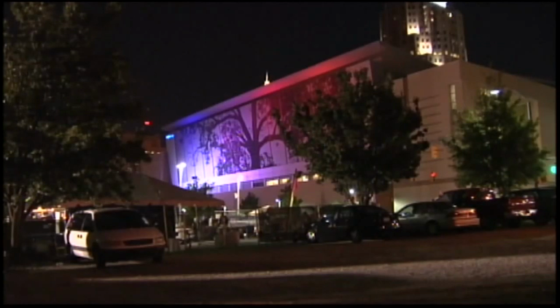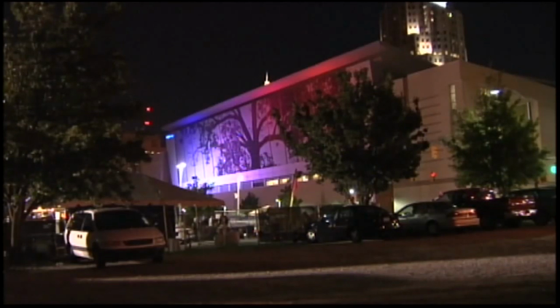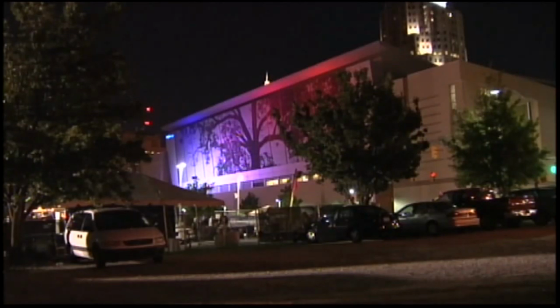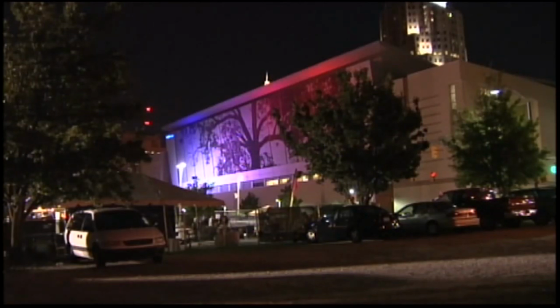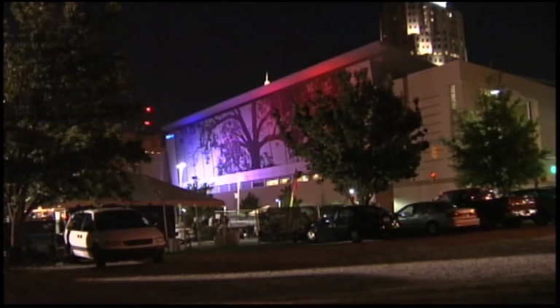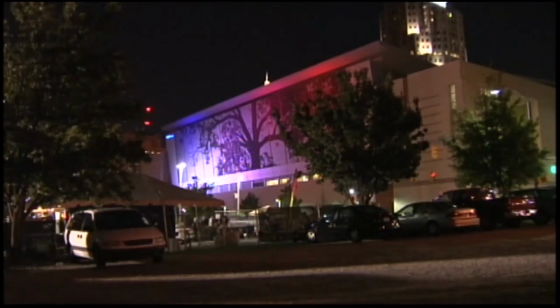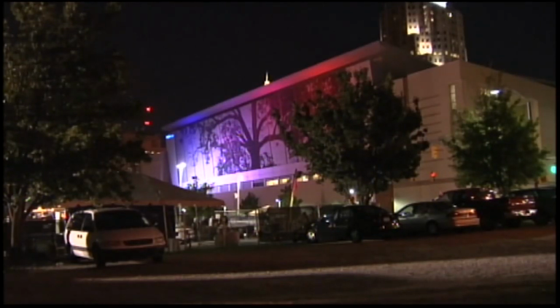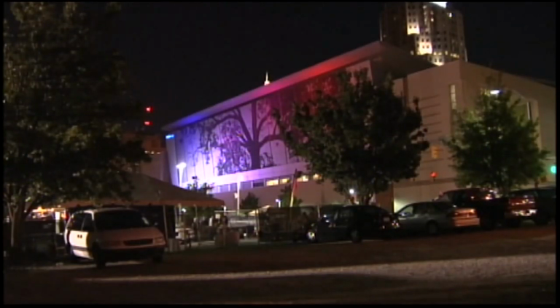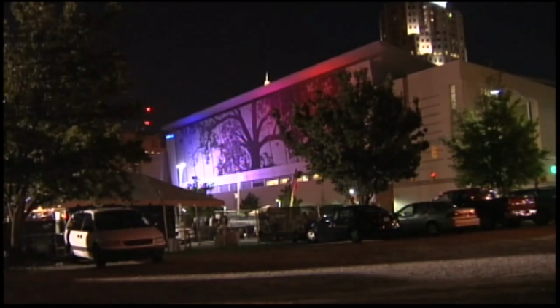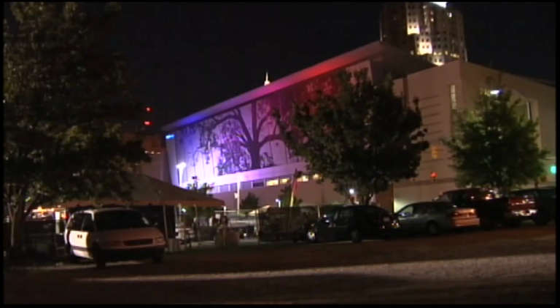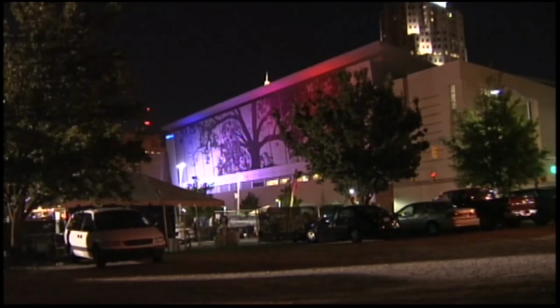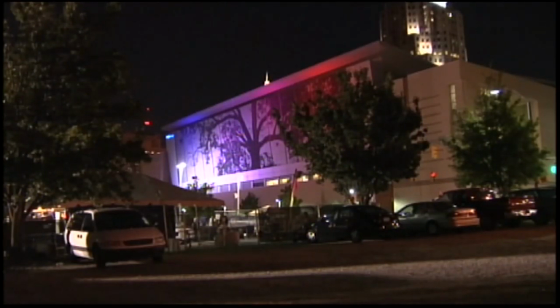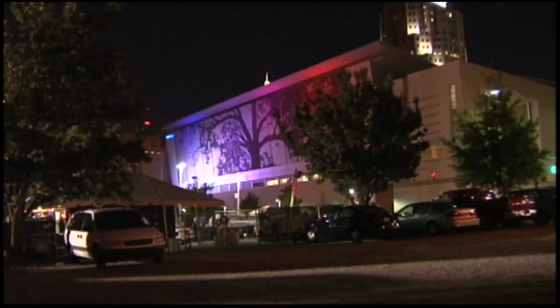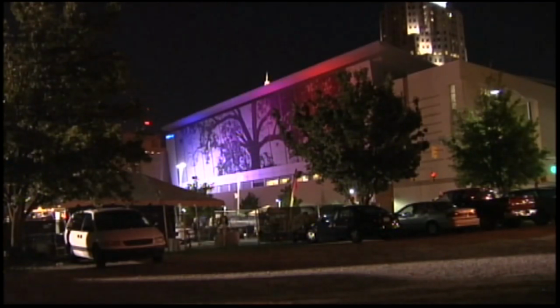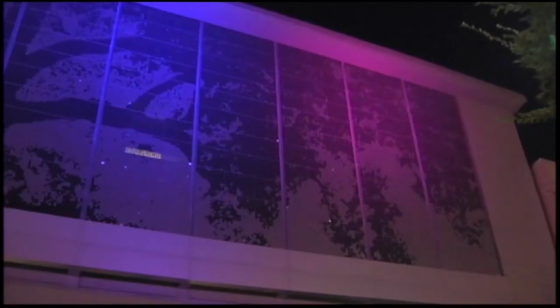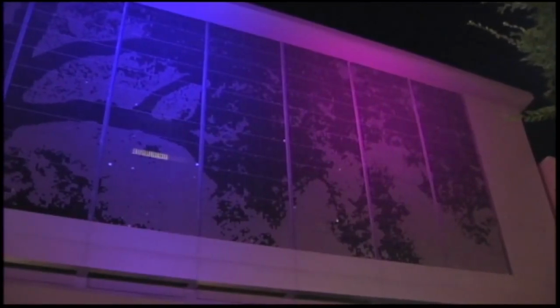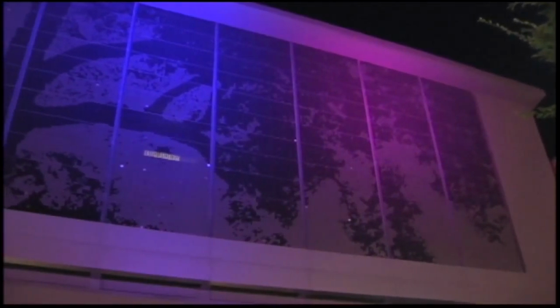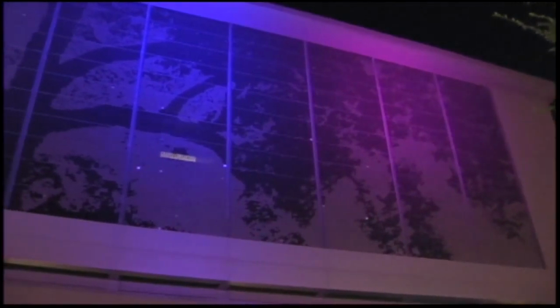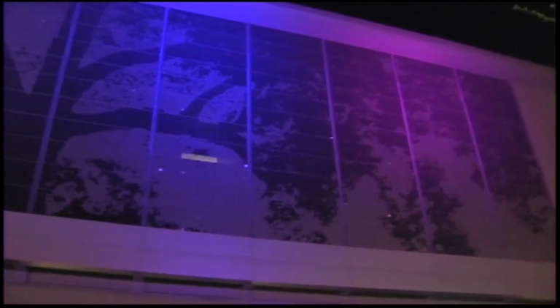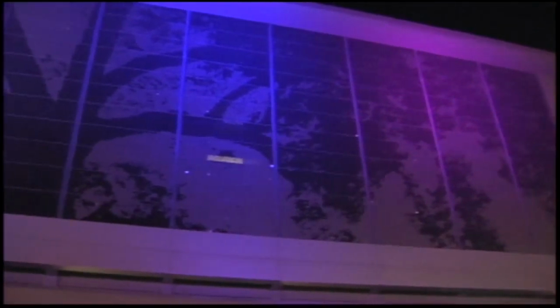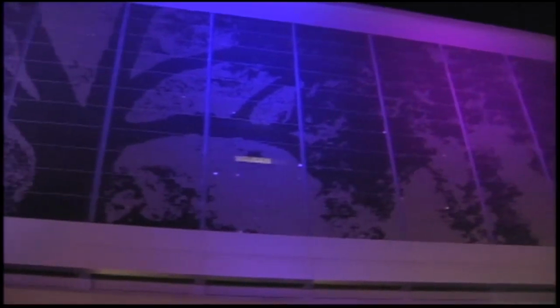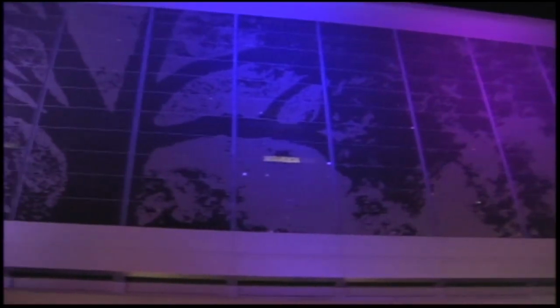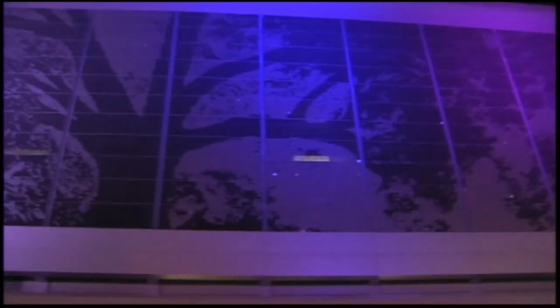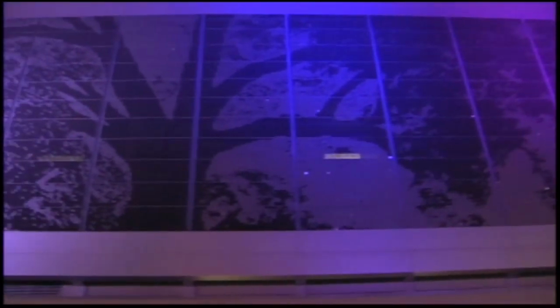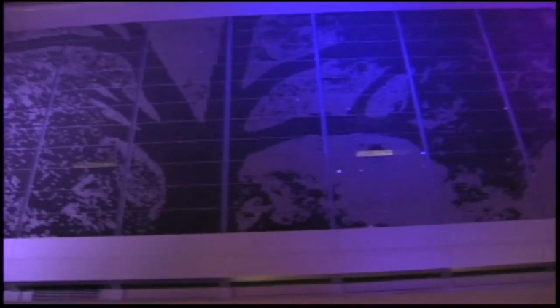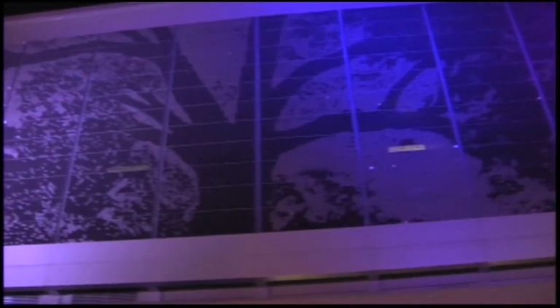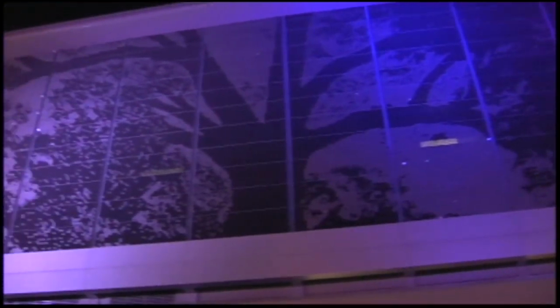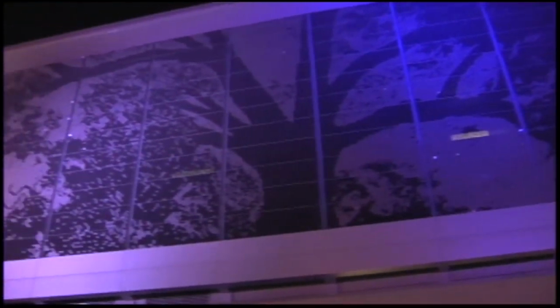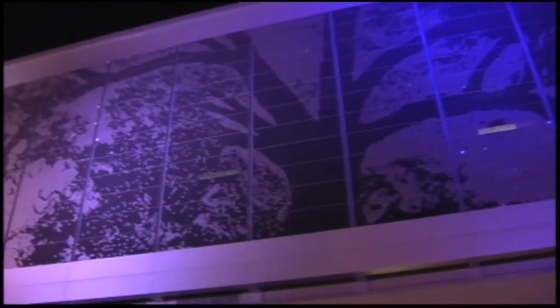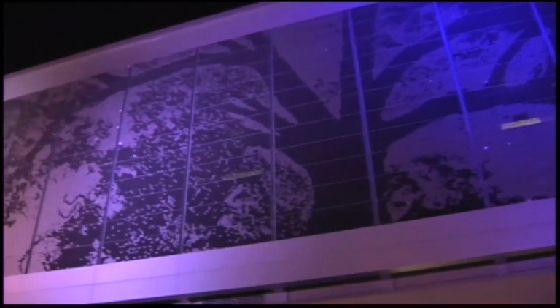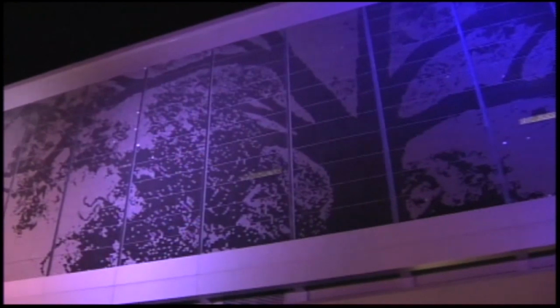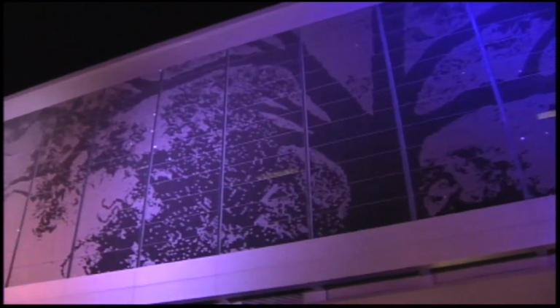At night, that wall projects even more life, changing colors based on the seasons or events happening around it.